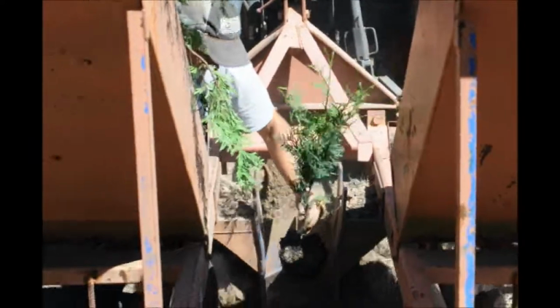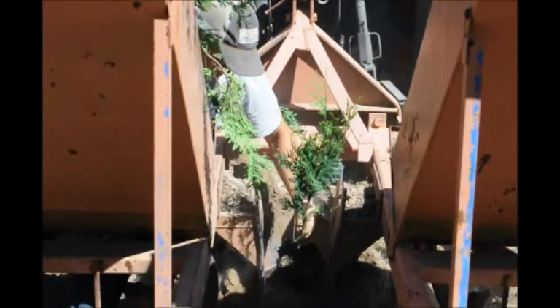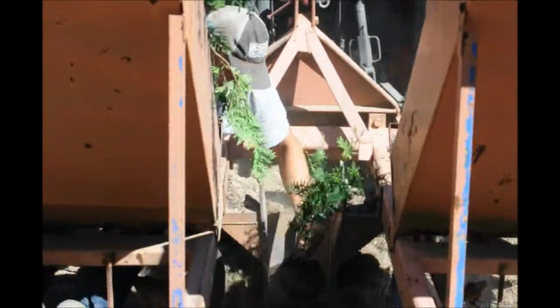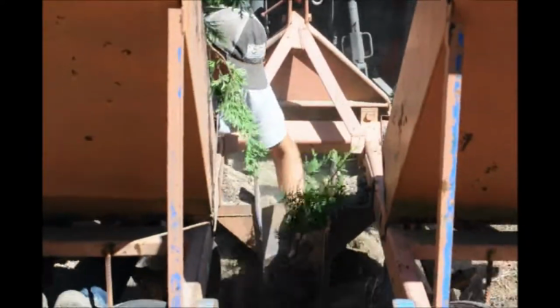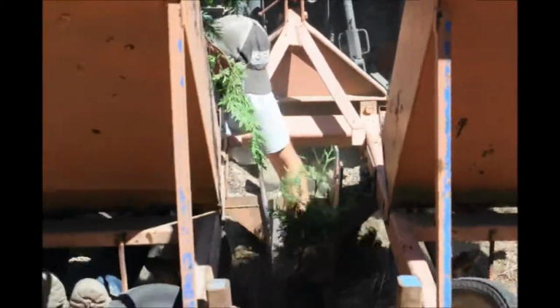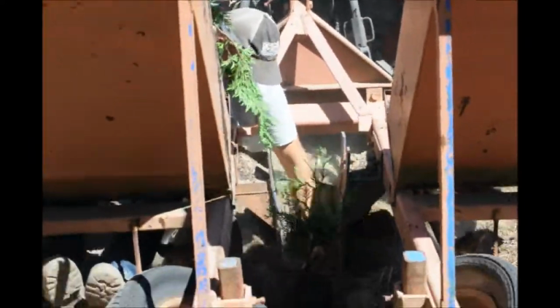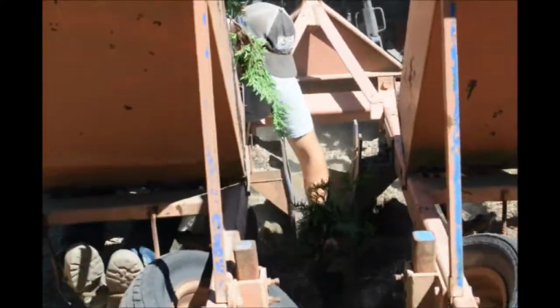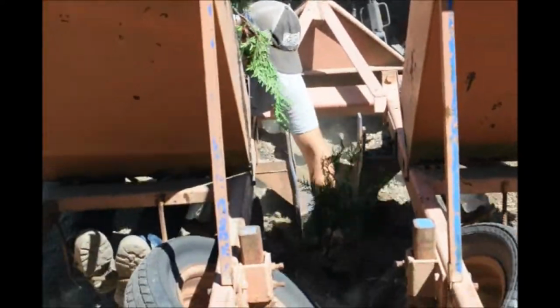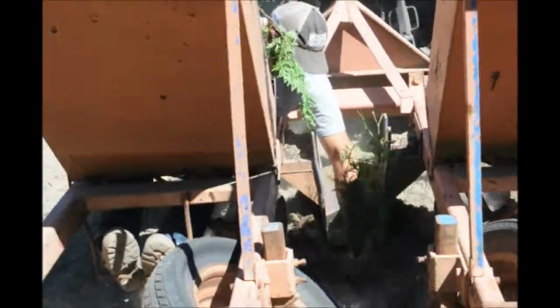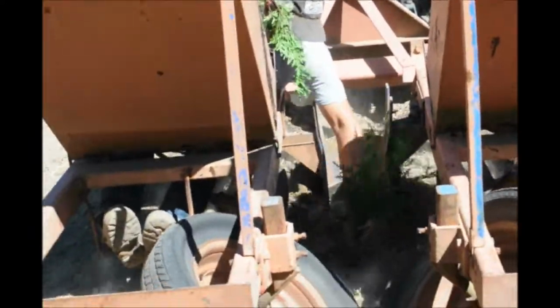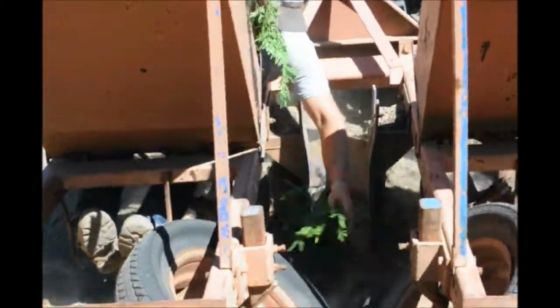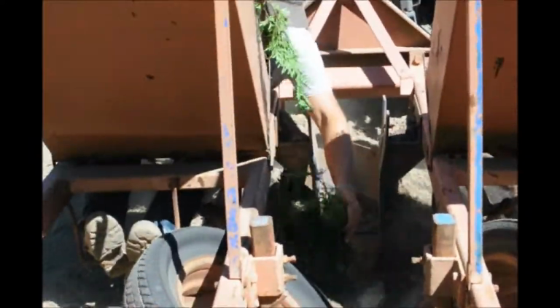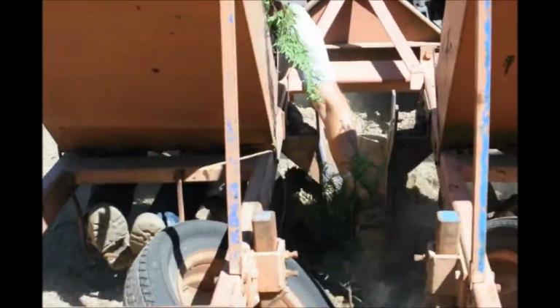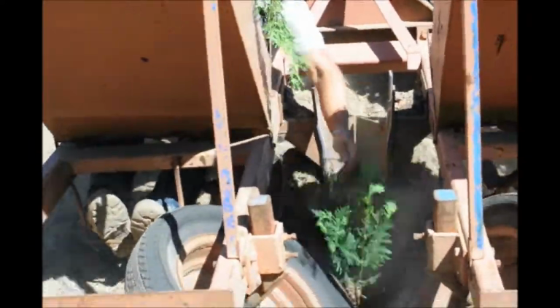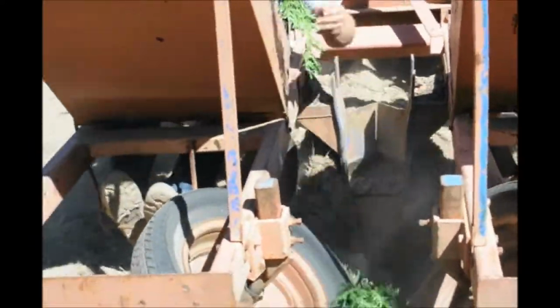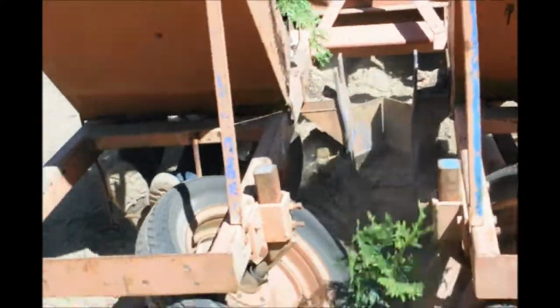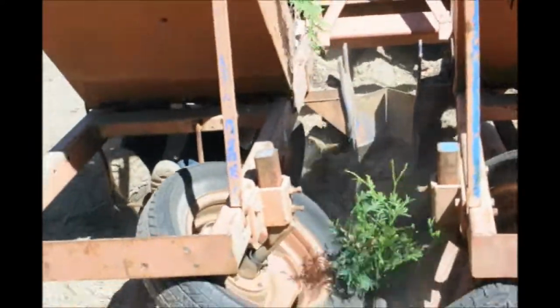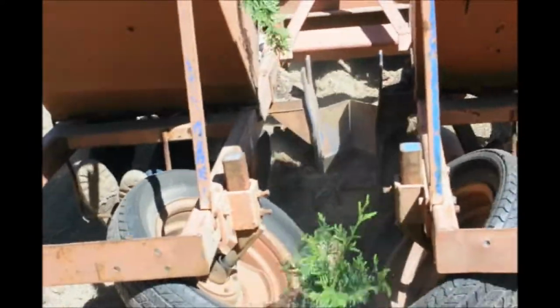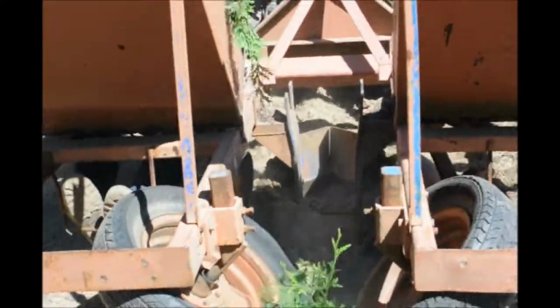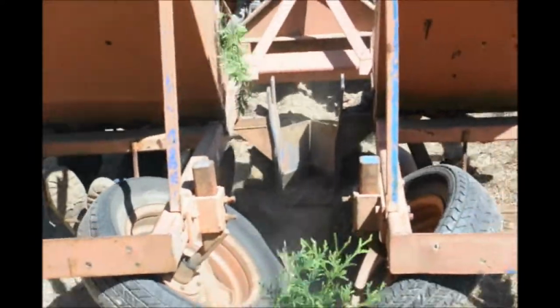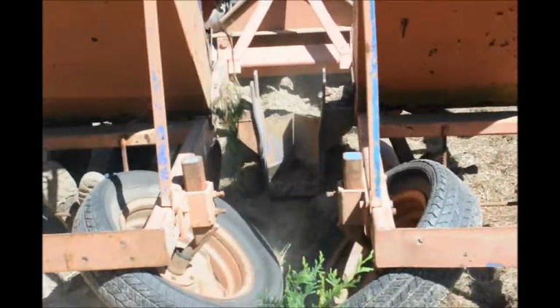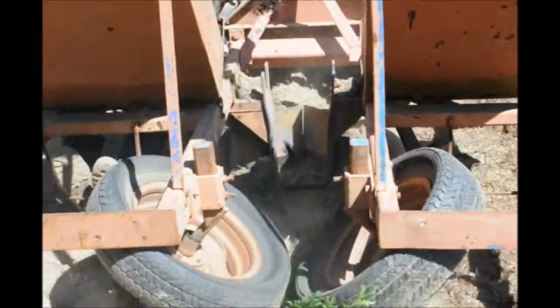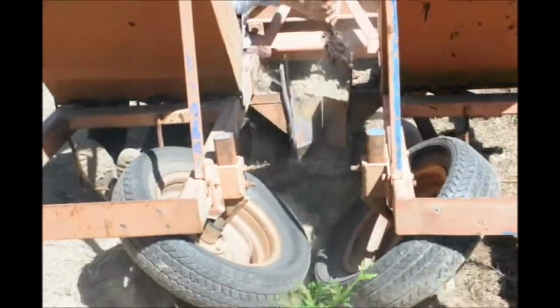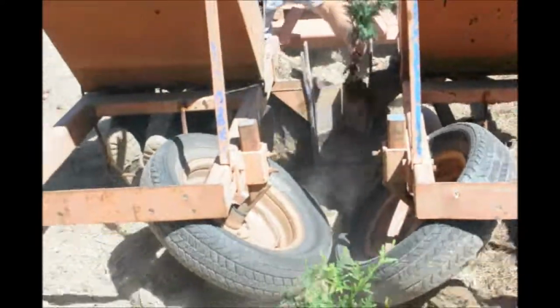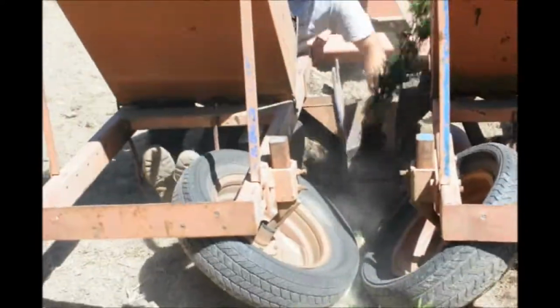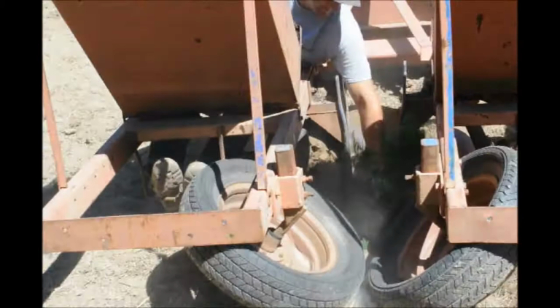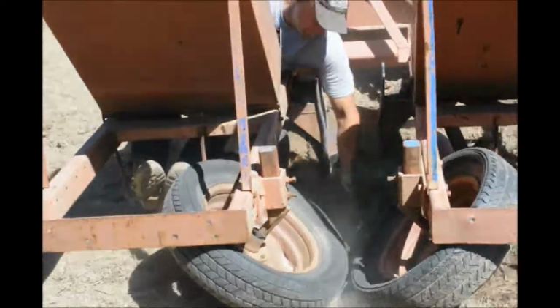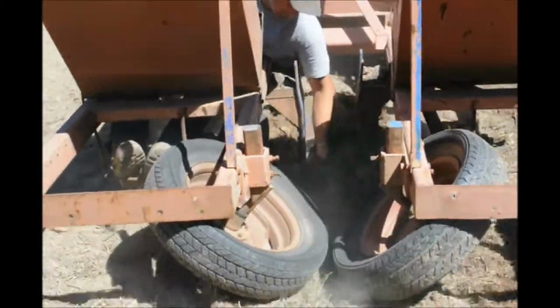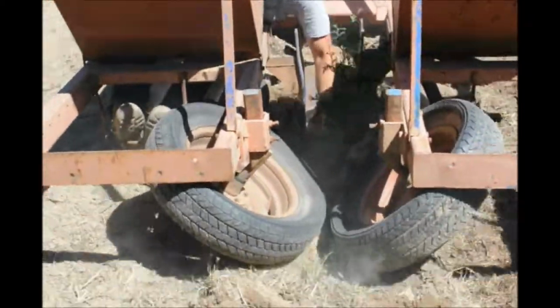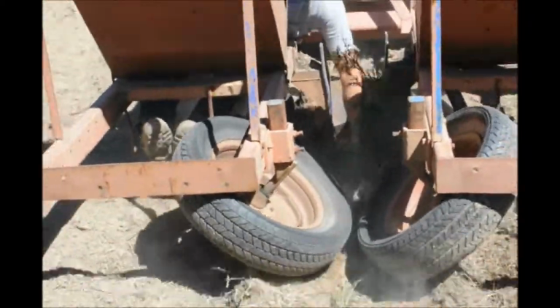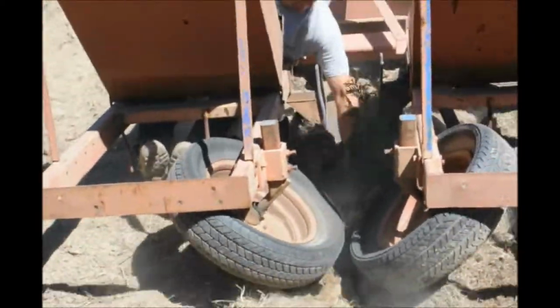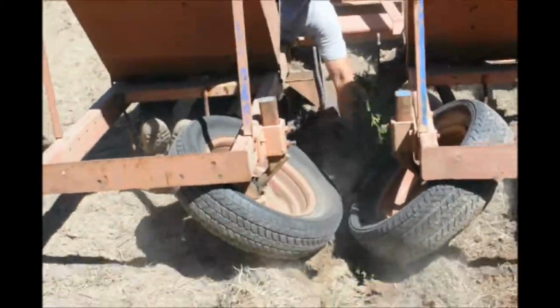These one-gallon trees will also need staking, but not as much as a small fingerling that's just six inches tall.